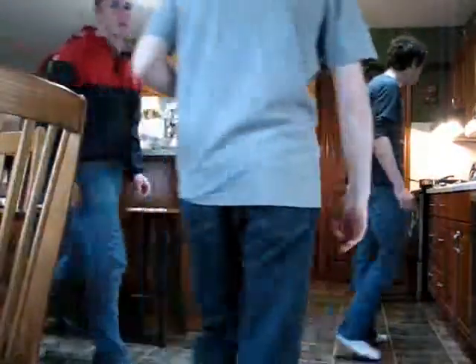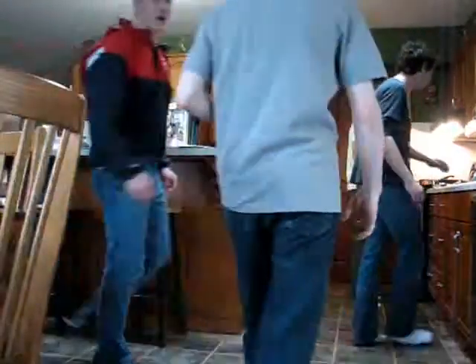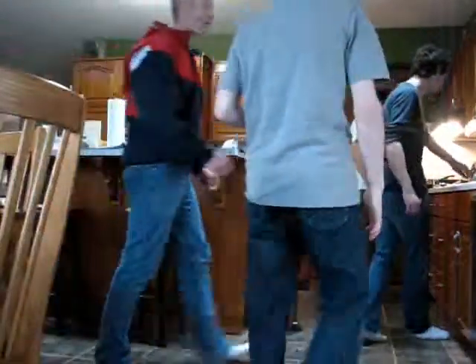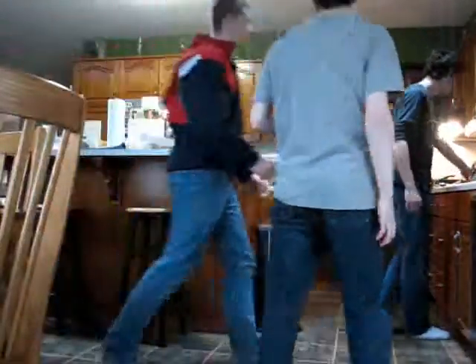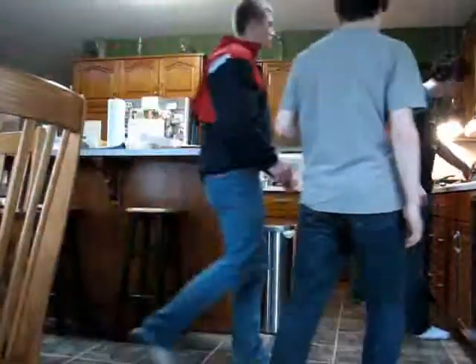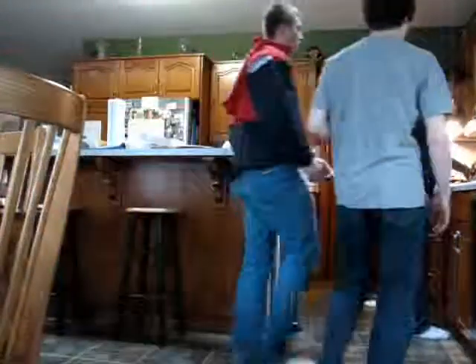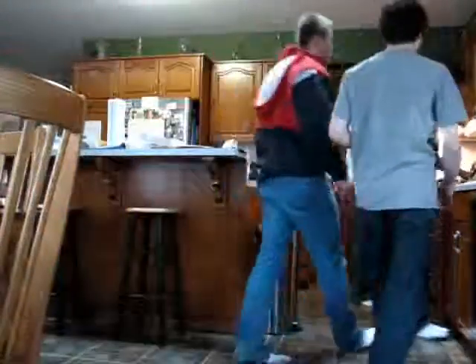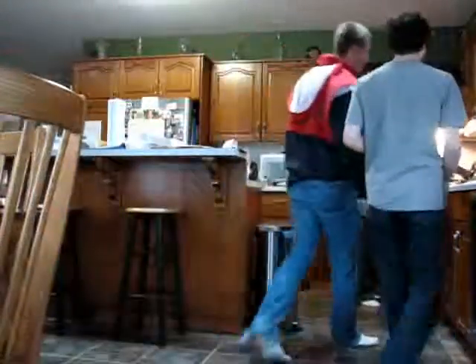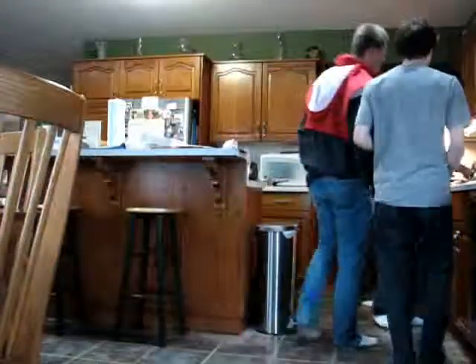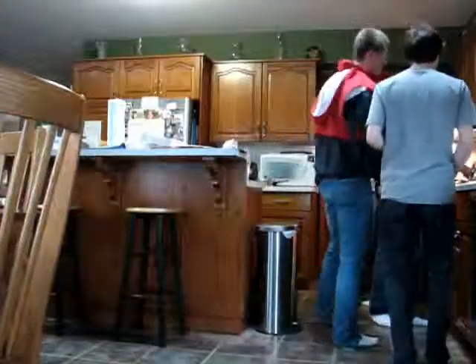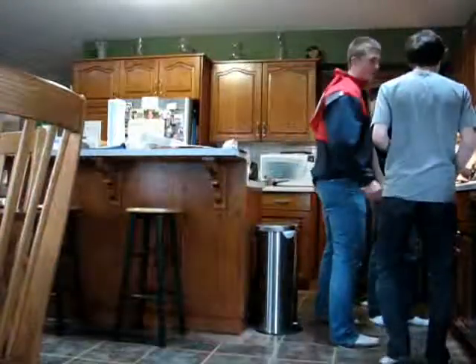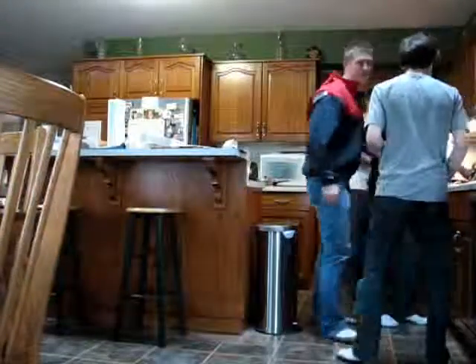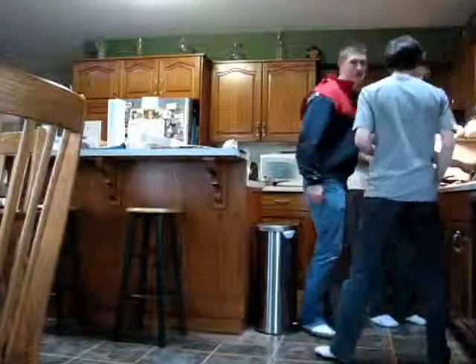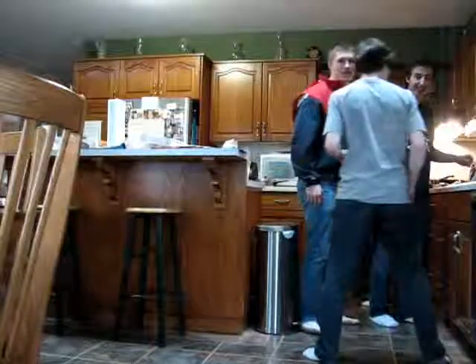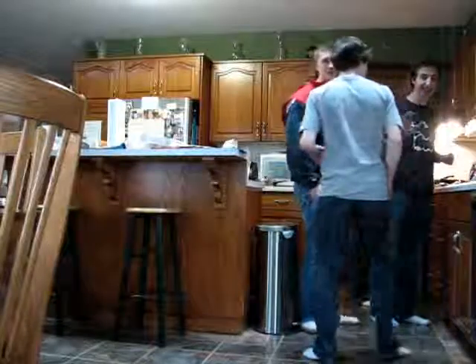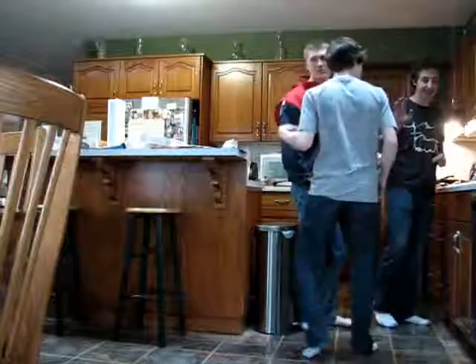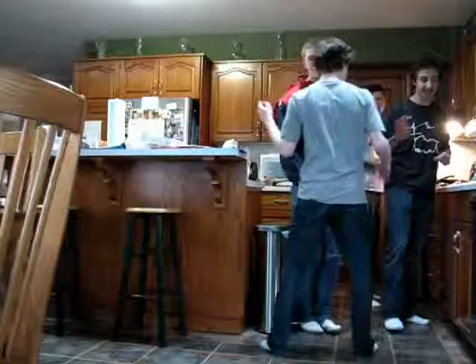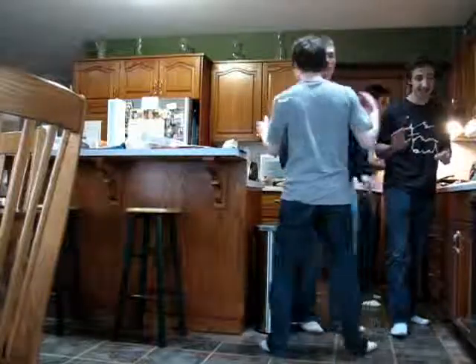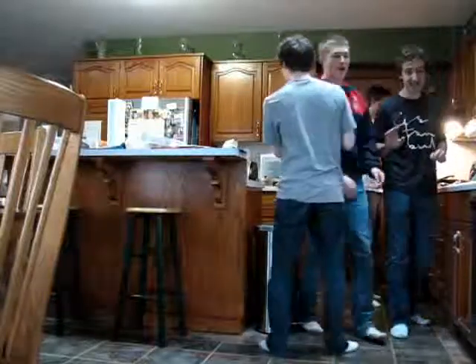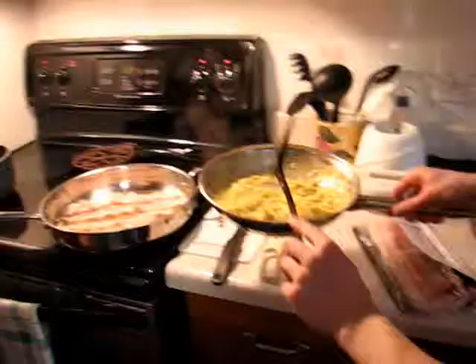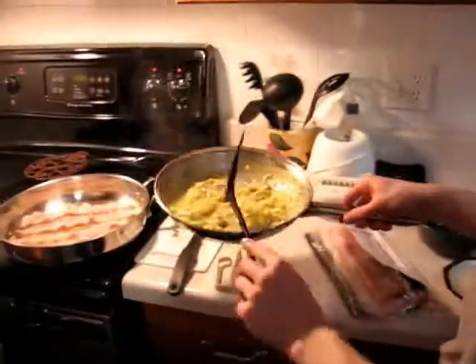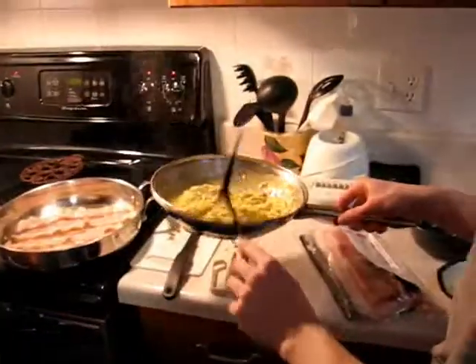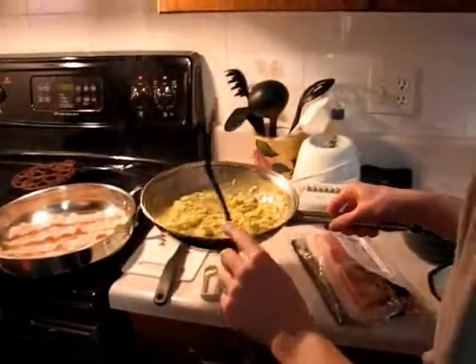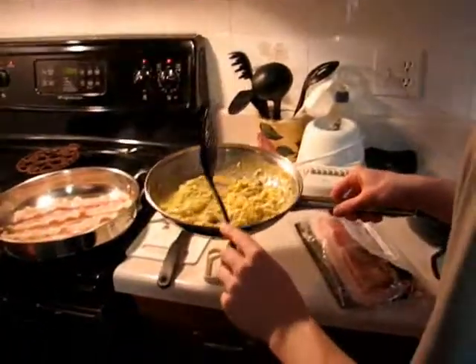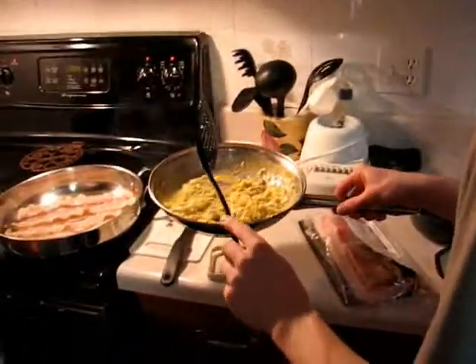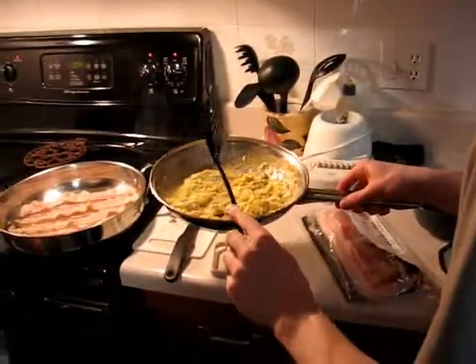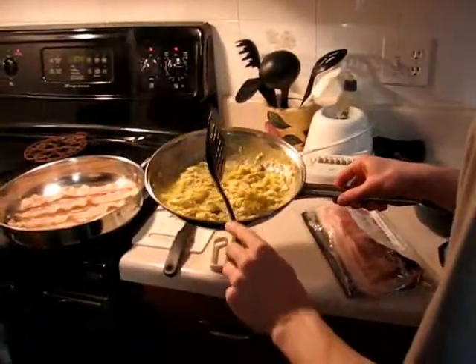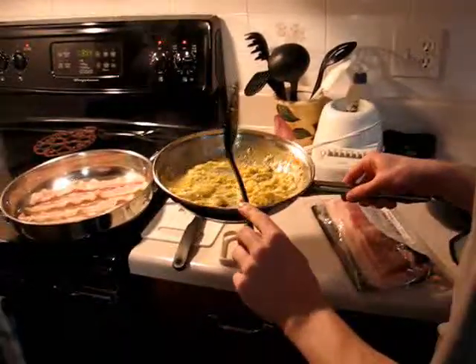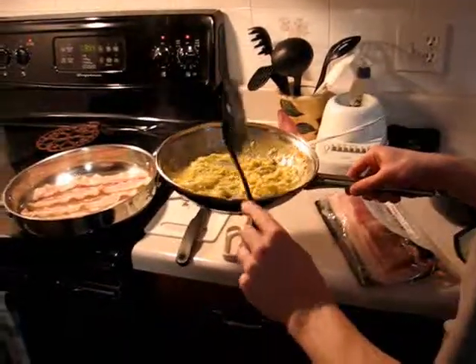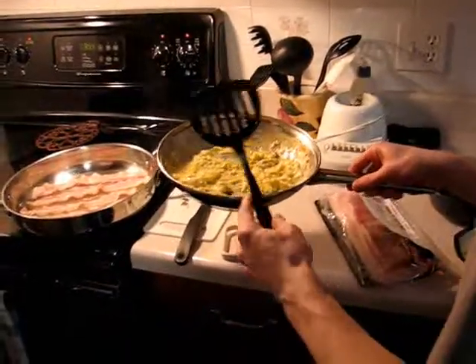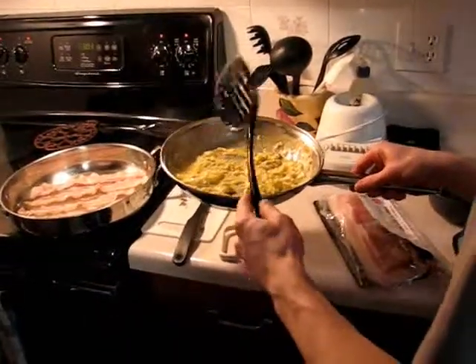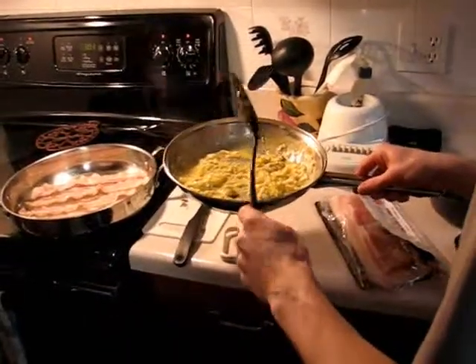We're going to have our Turkish fella making us some stir fry. Put curry in that? Yeah, I put curry in that.